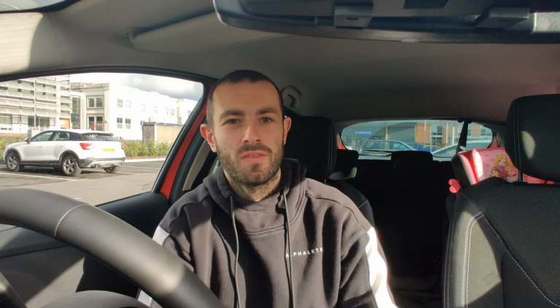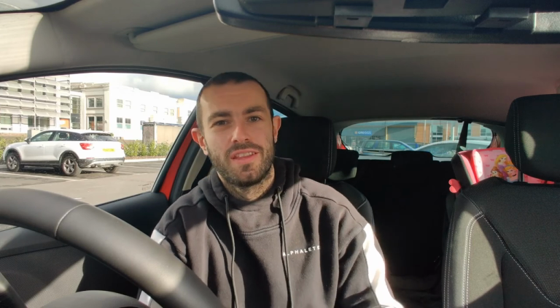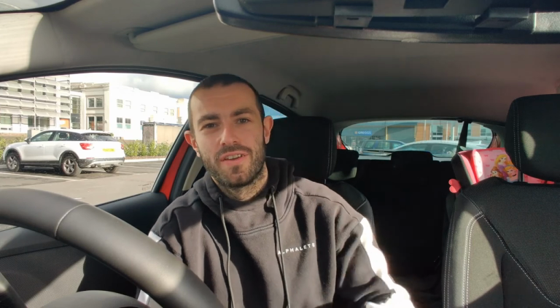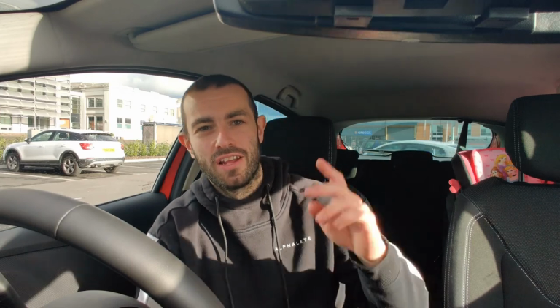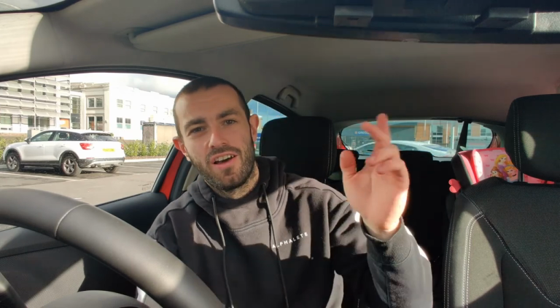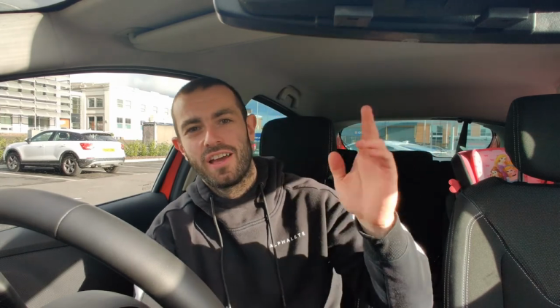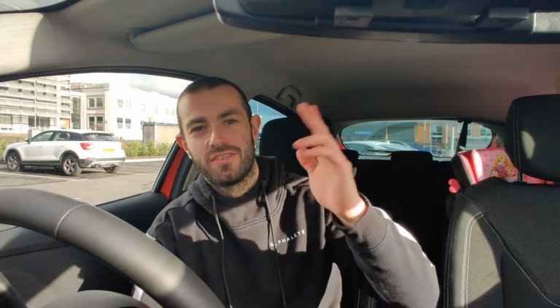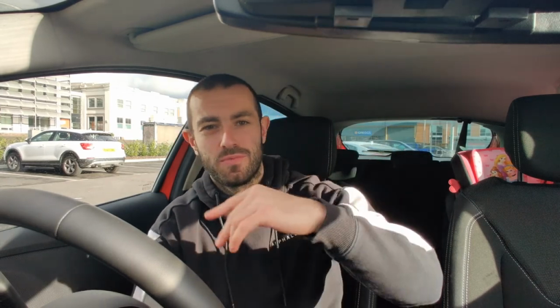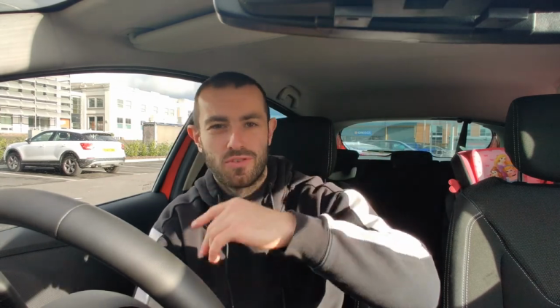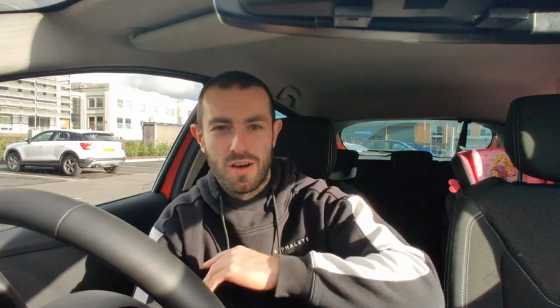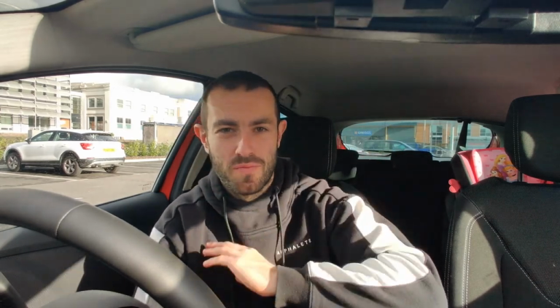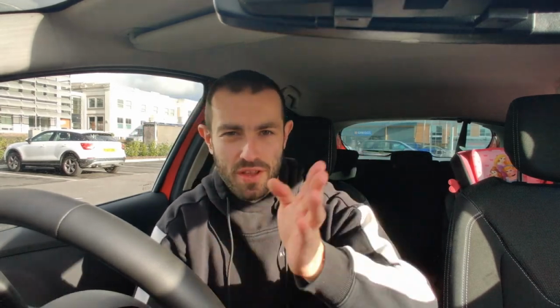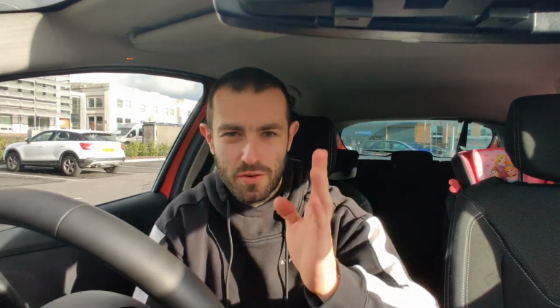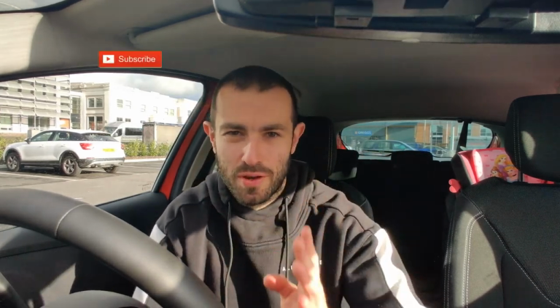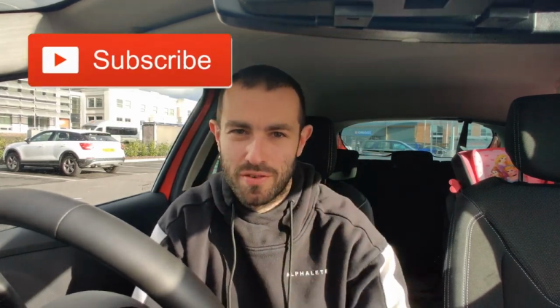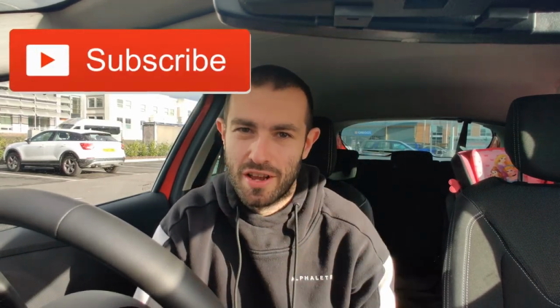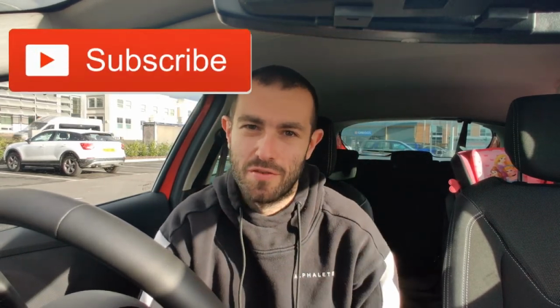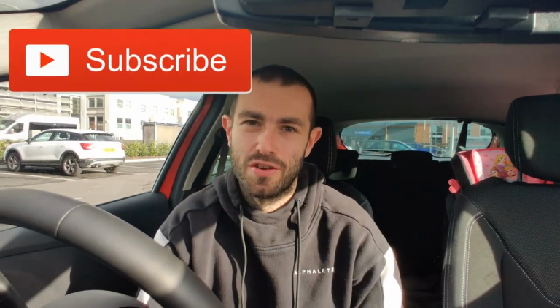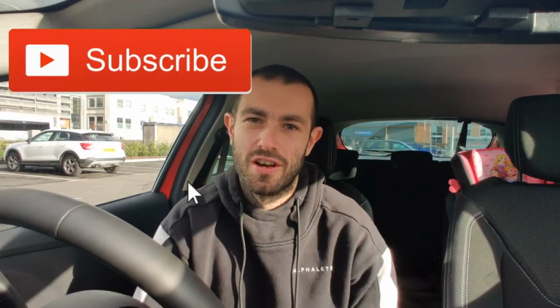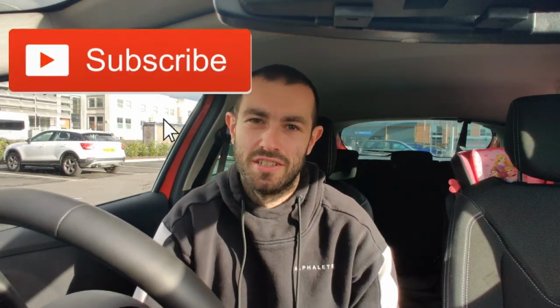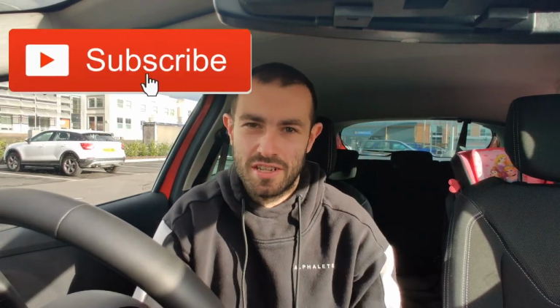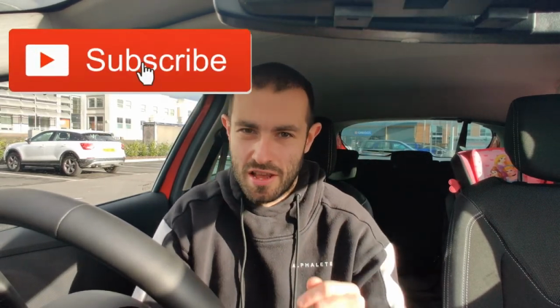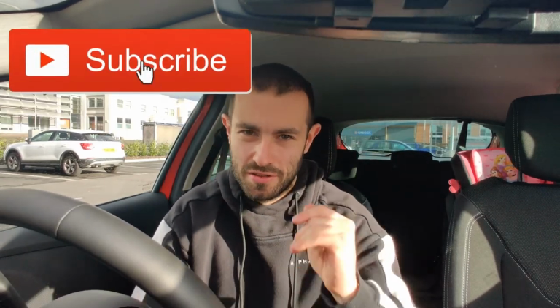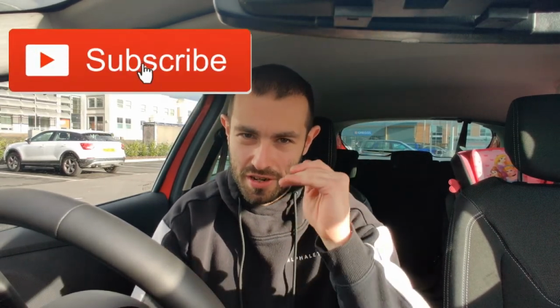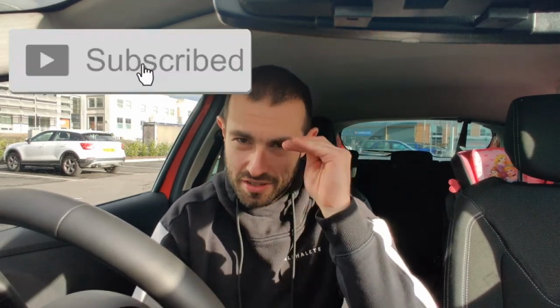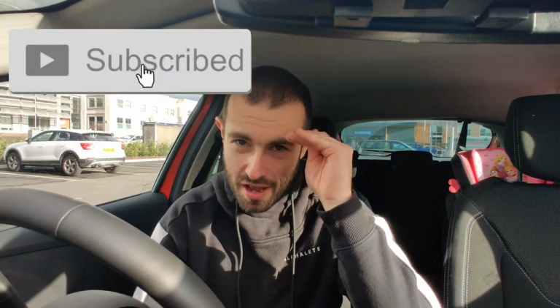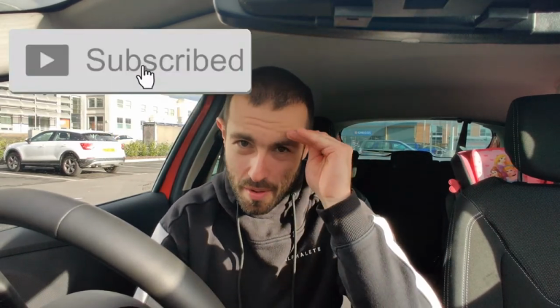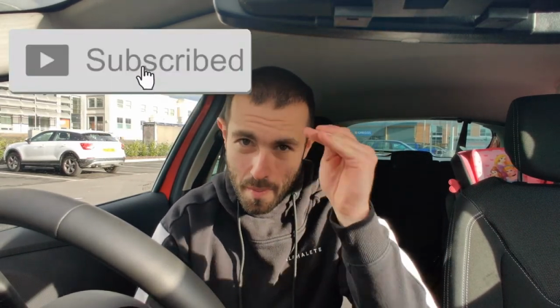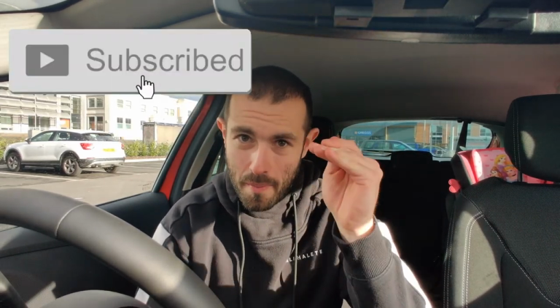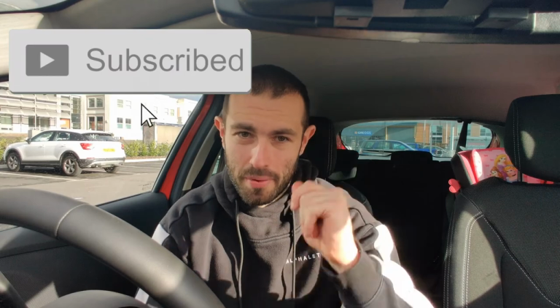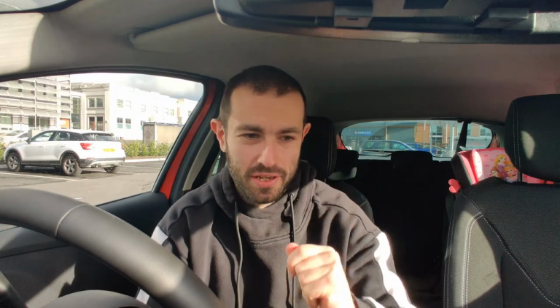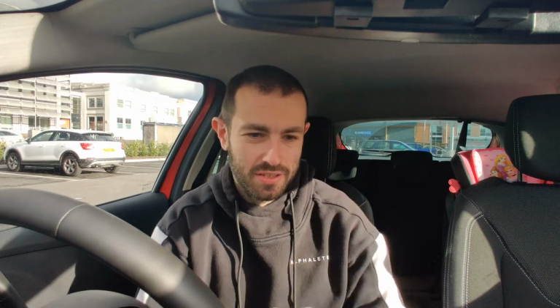Don't forget to like and subscribe. Quick video for you guys, see you next time. Peace.